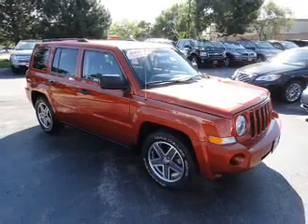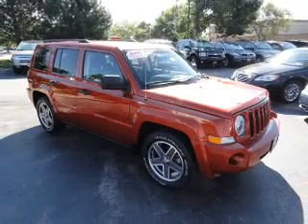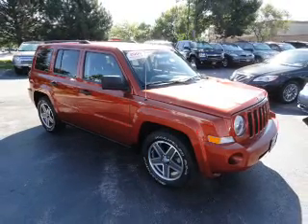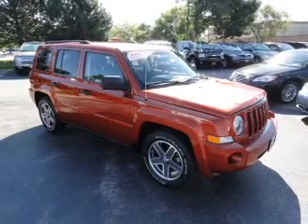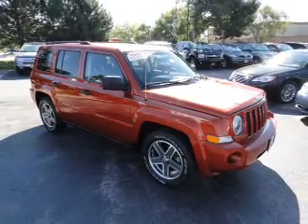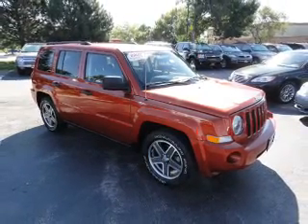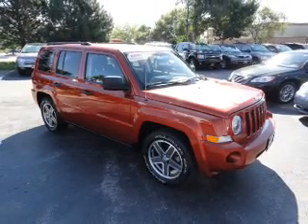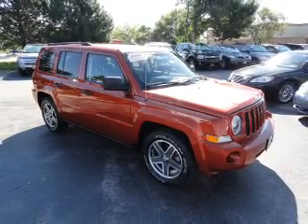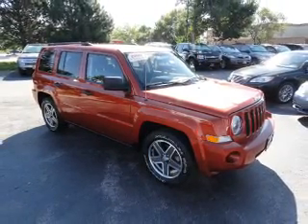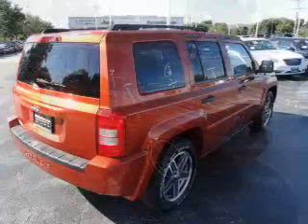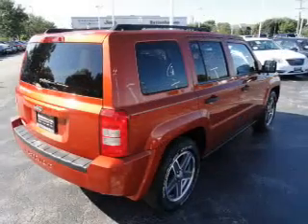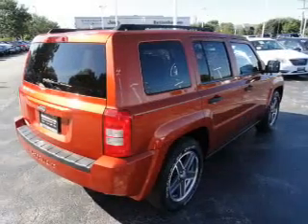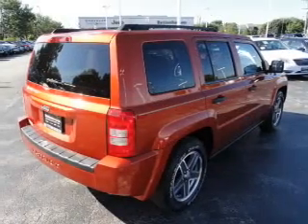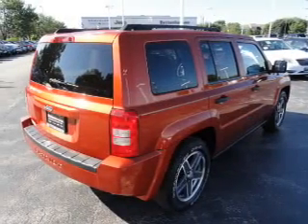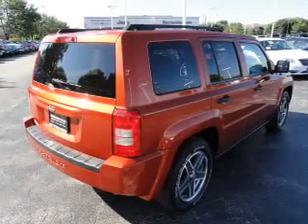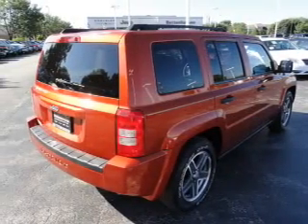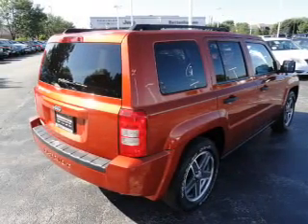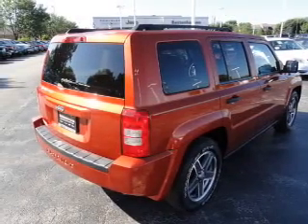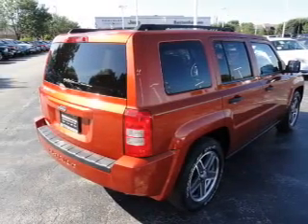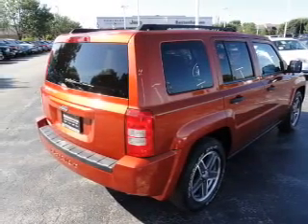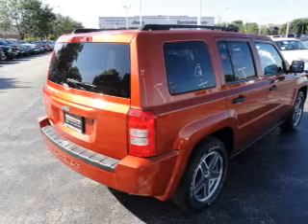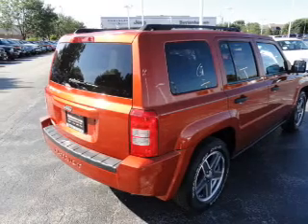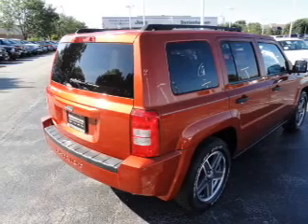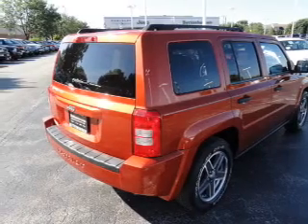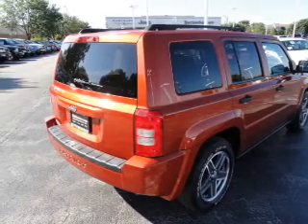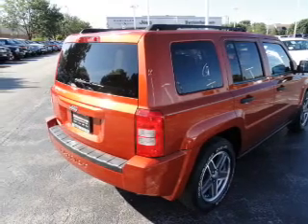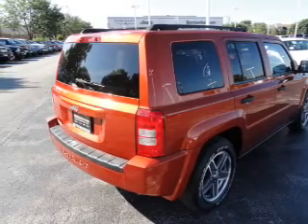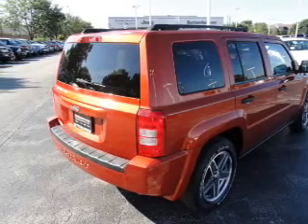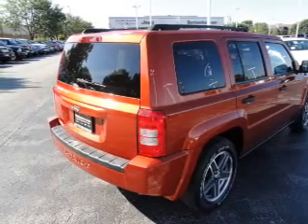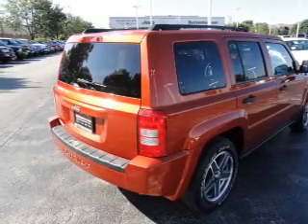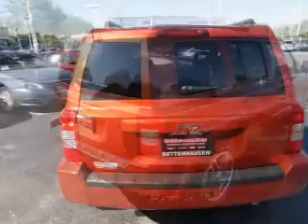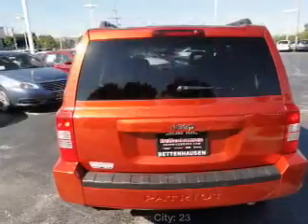Stand out from the crowd with premium wheels. The anti-lock braking system will keep you safe on the road. Let the sunshine in with a sunroof.